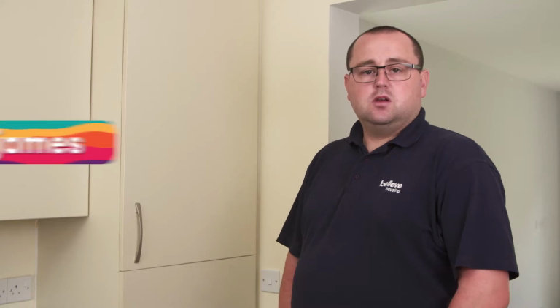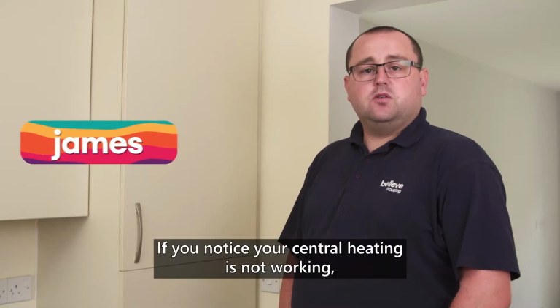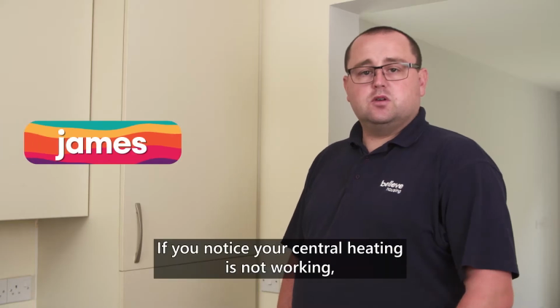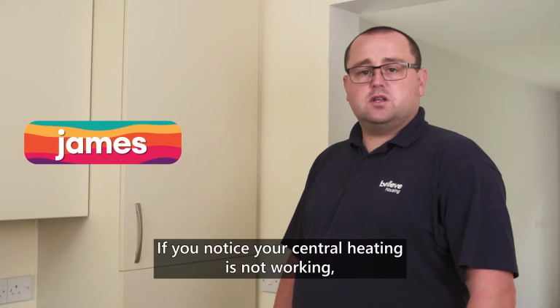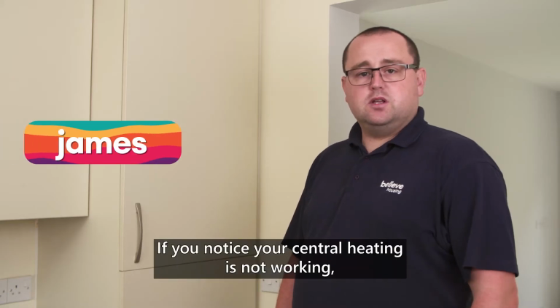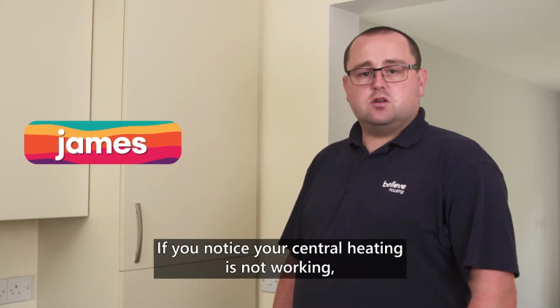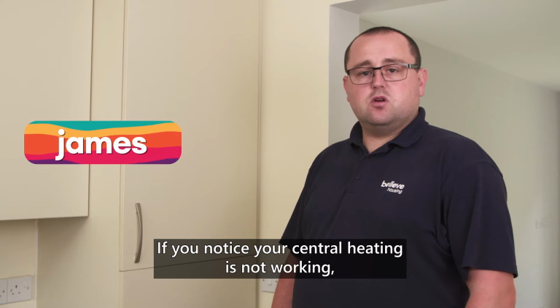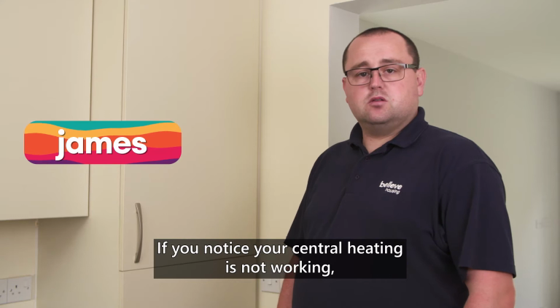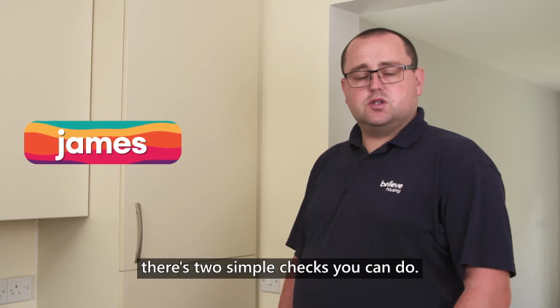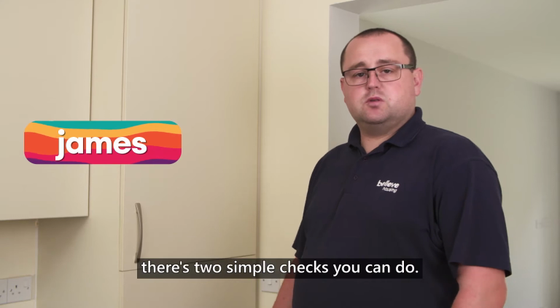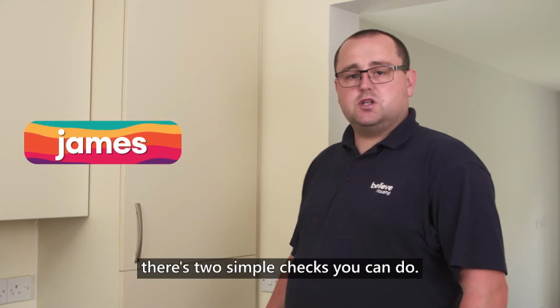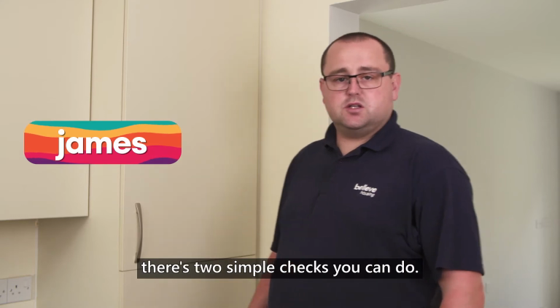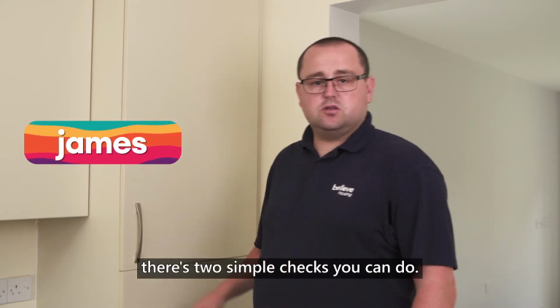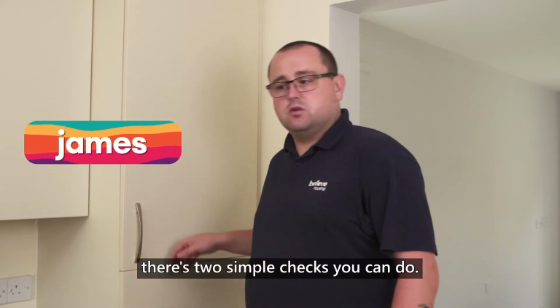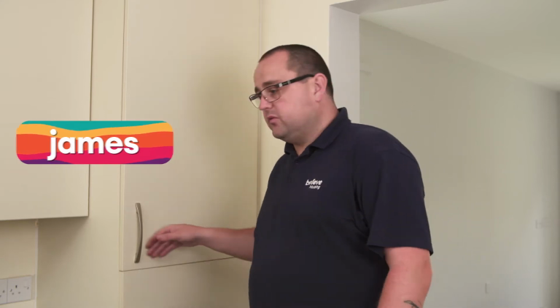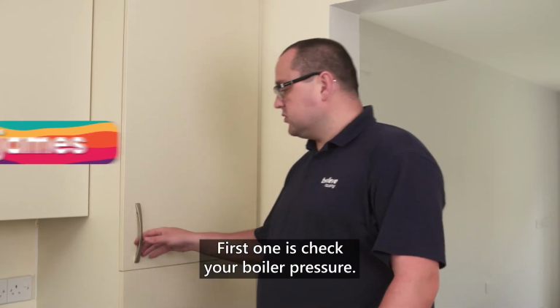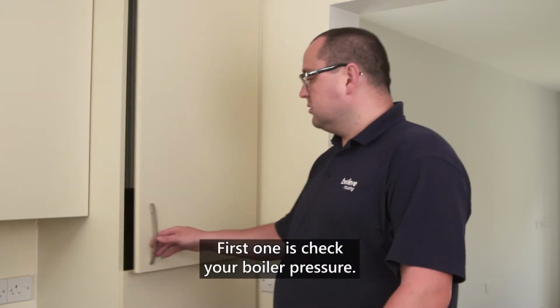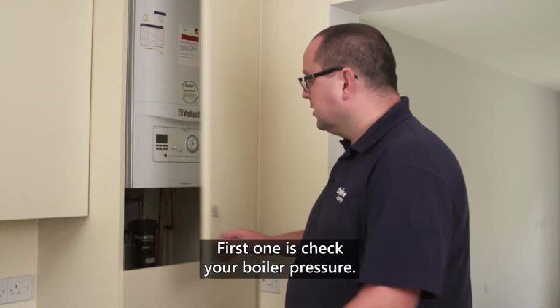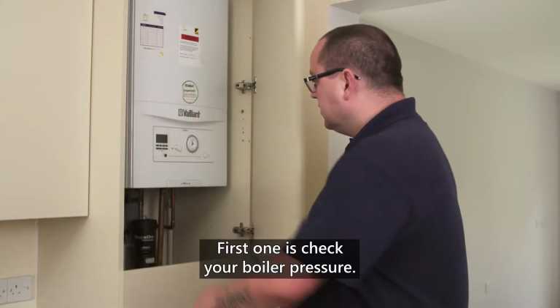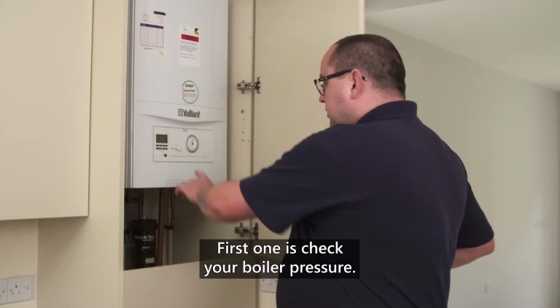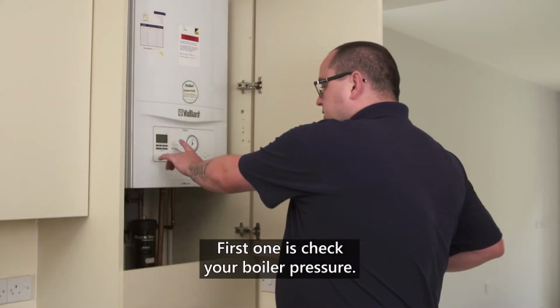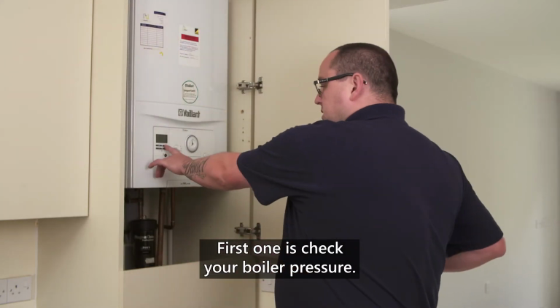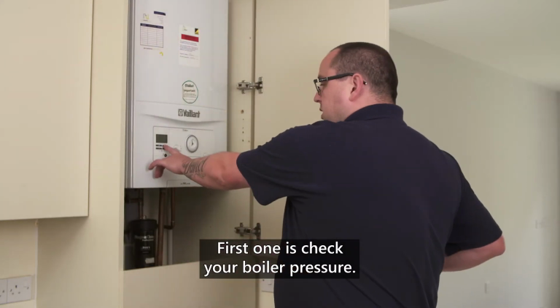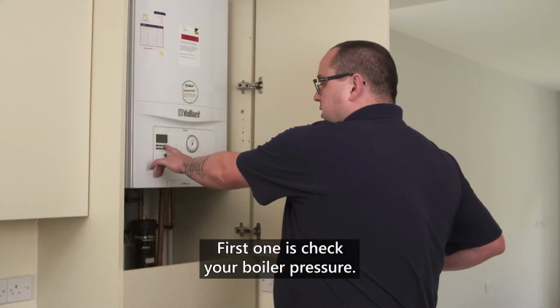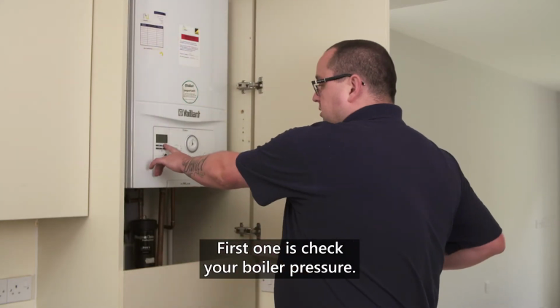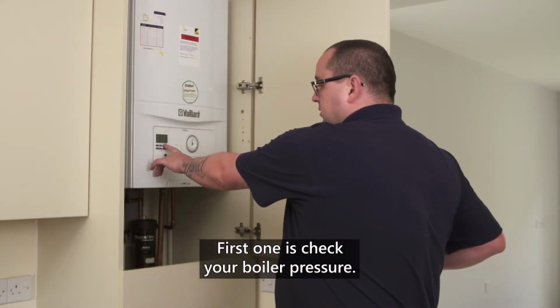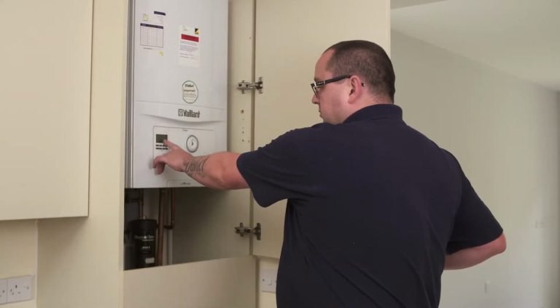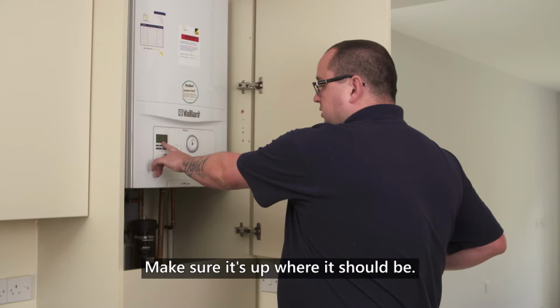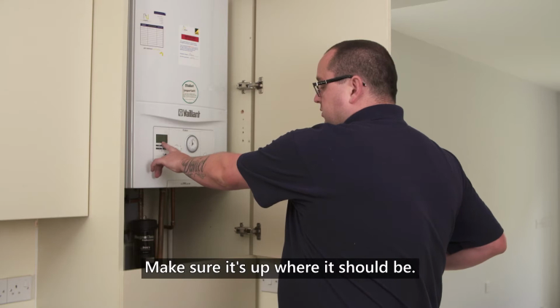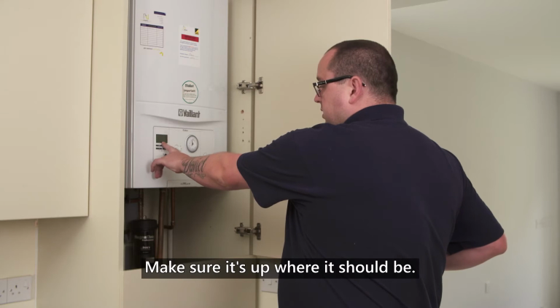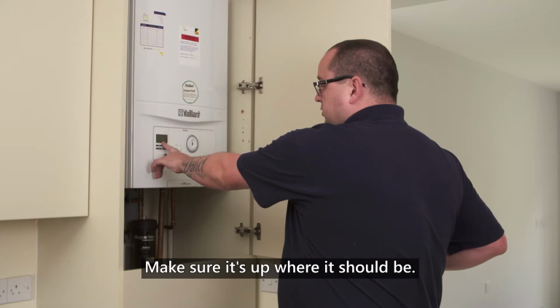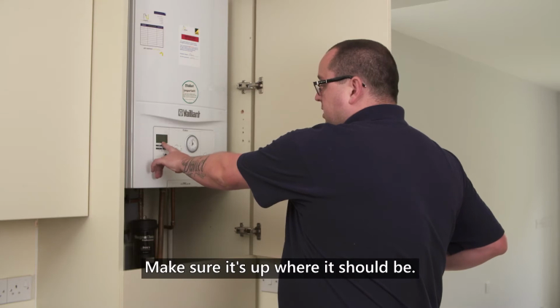If you notice your central heating is not working, there are two simple checks you can do. The first one is check your boiler pressure — make sure it's up where it should be.